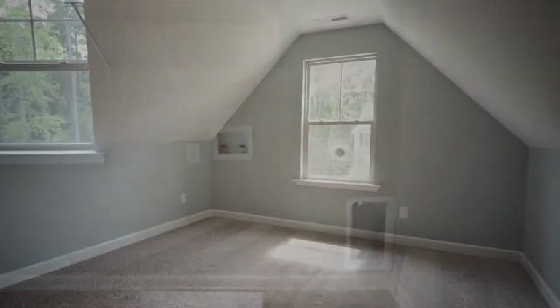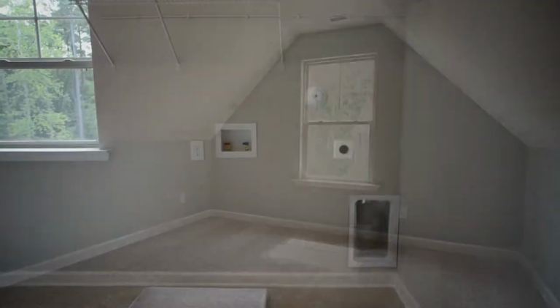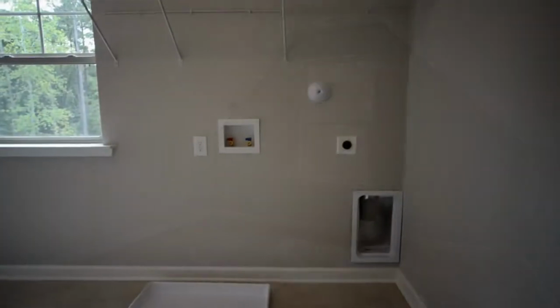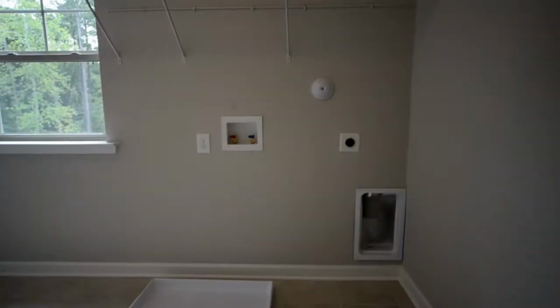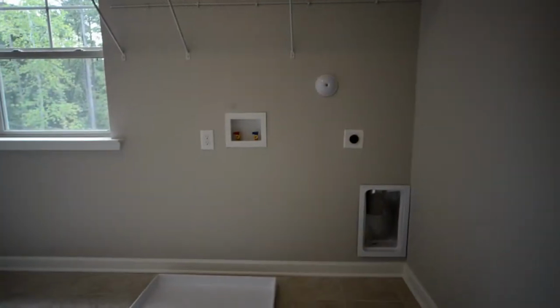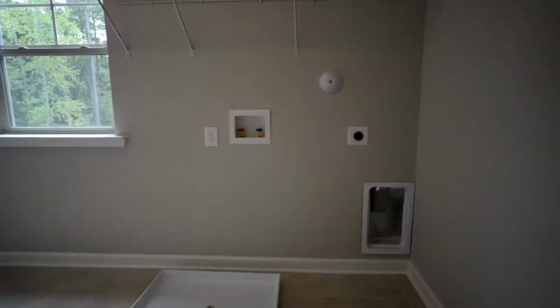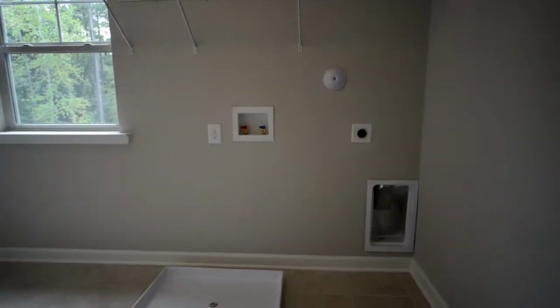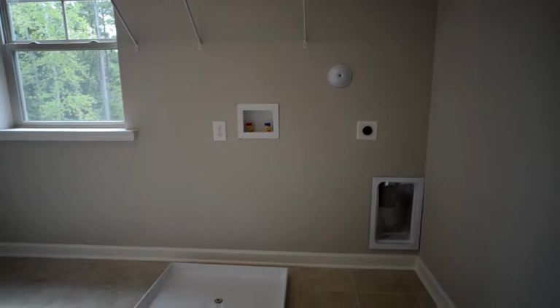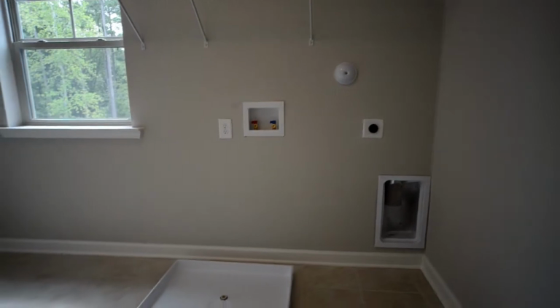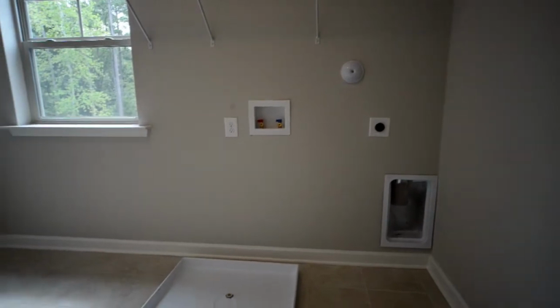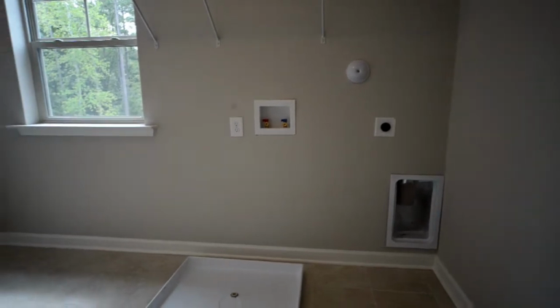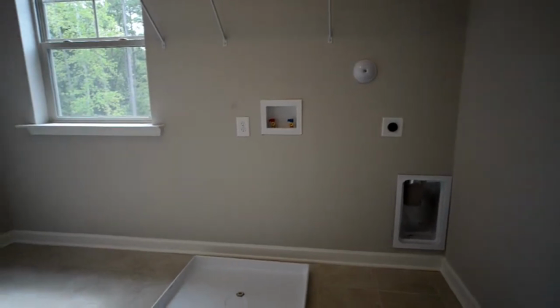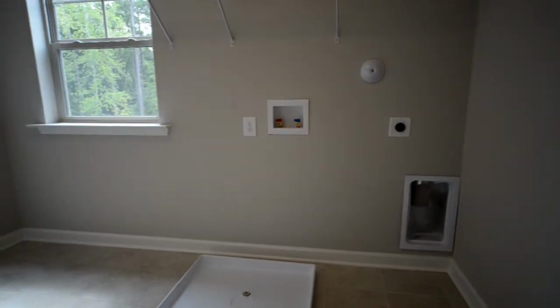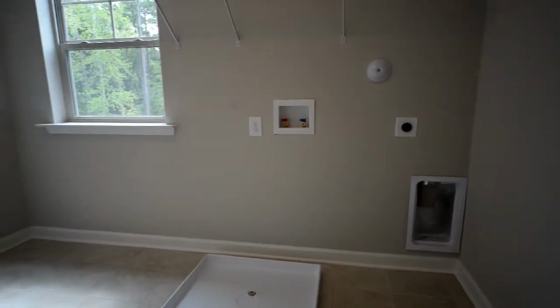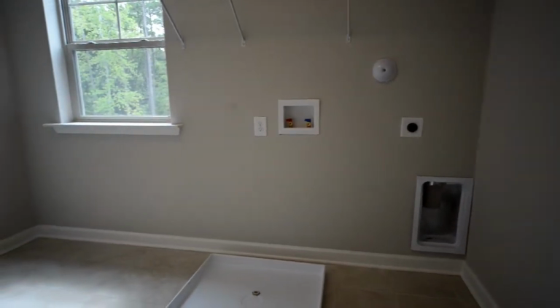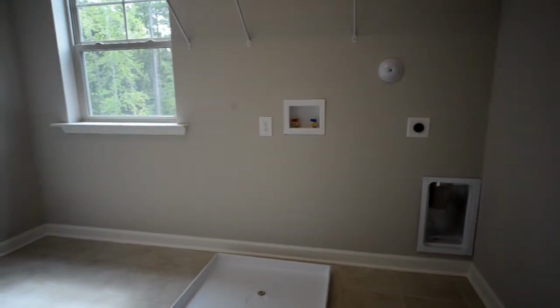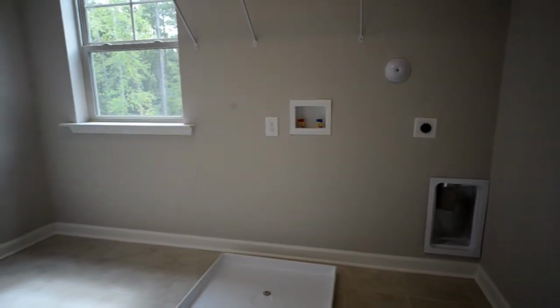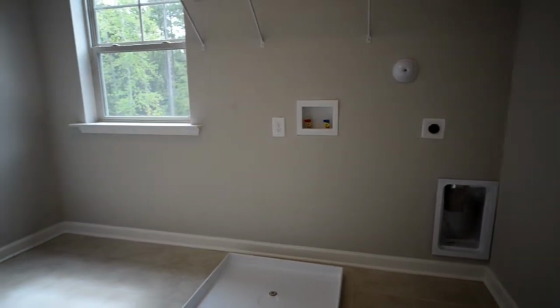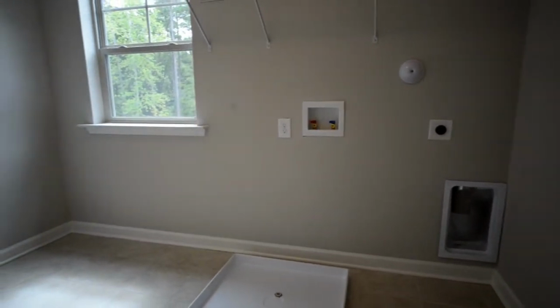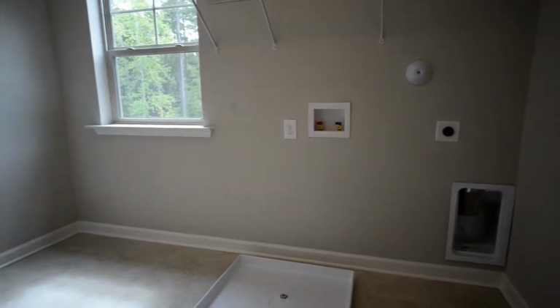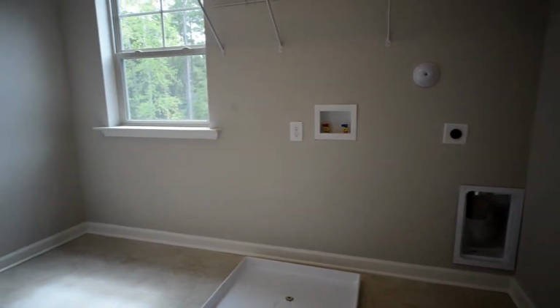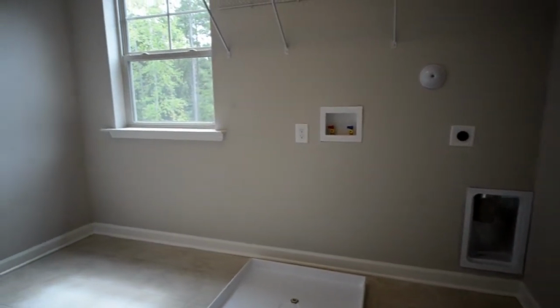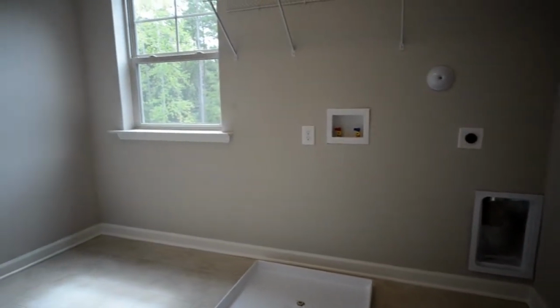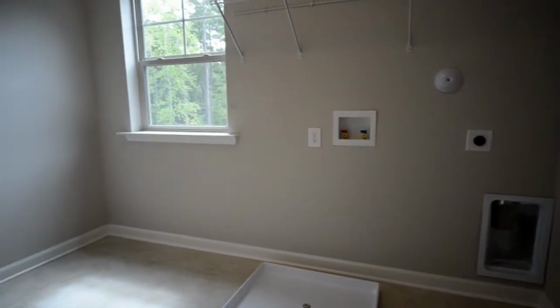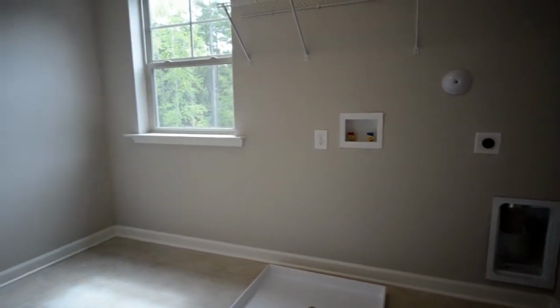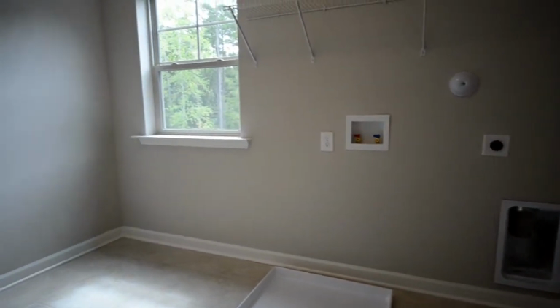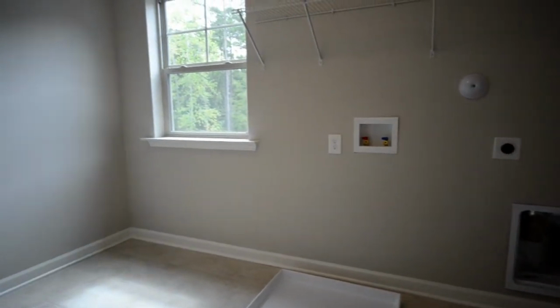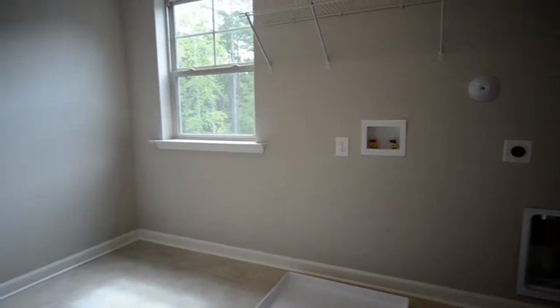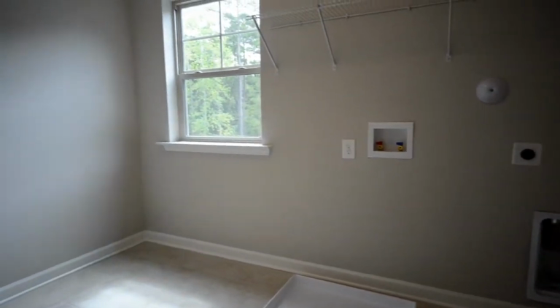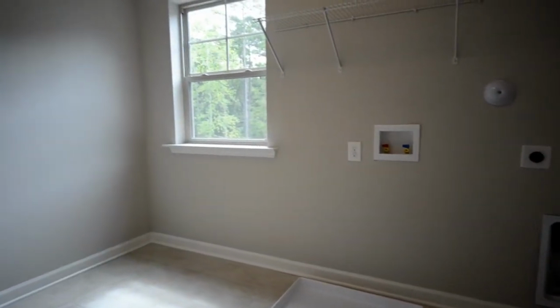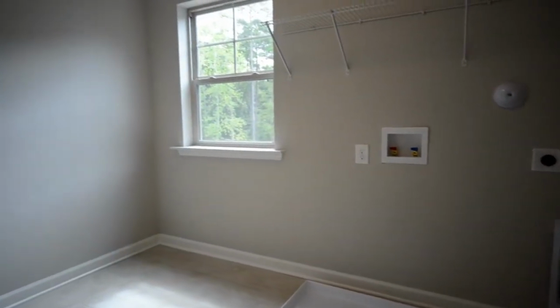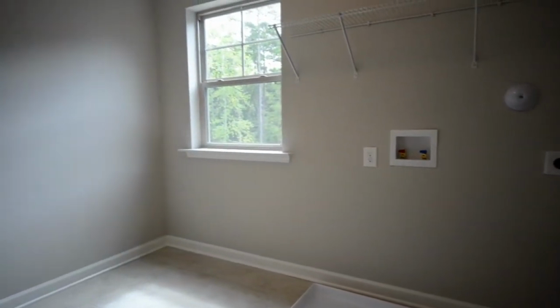And finally, a roomy, bright laundry room. No more lugging laundry up and down the stairs.